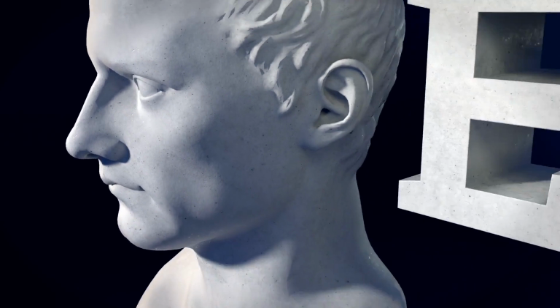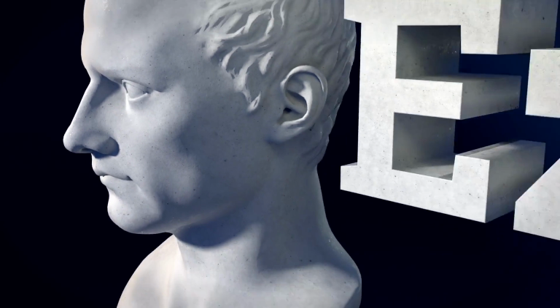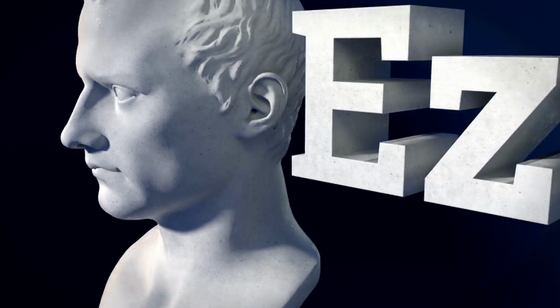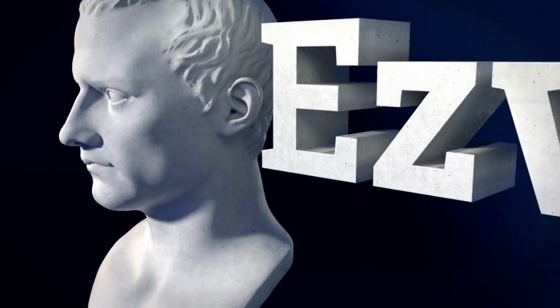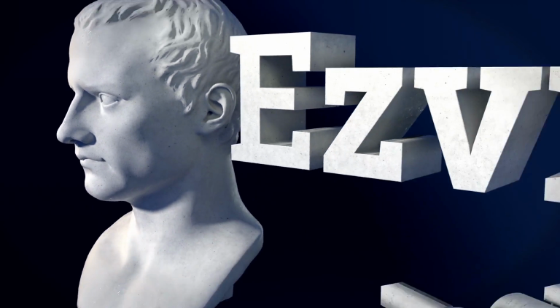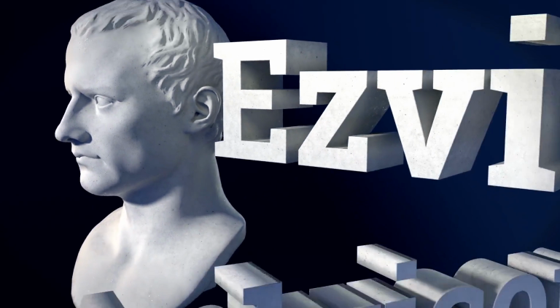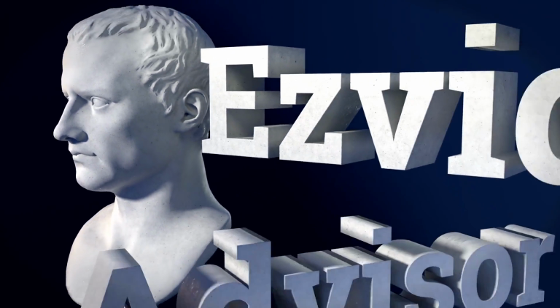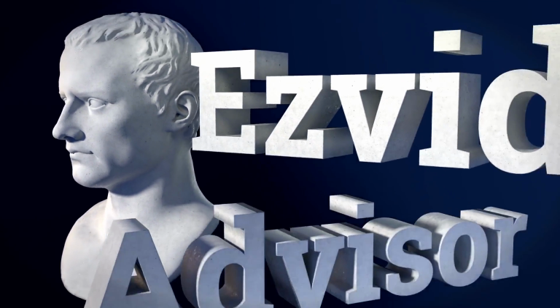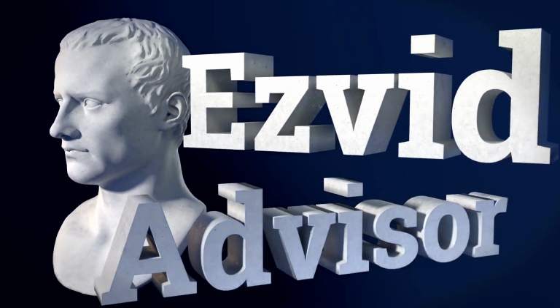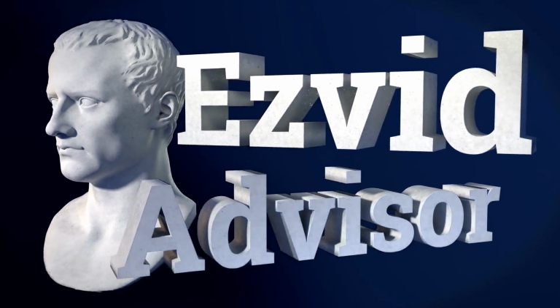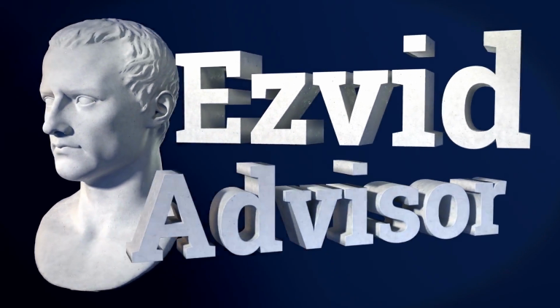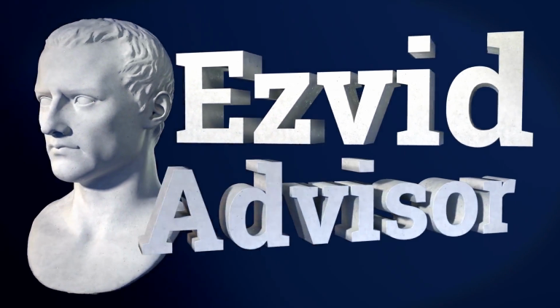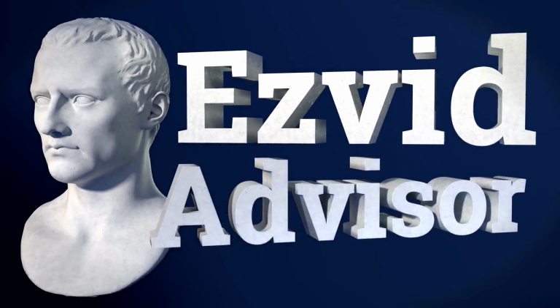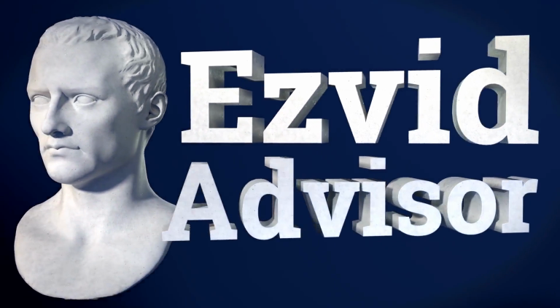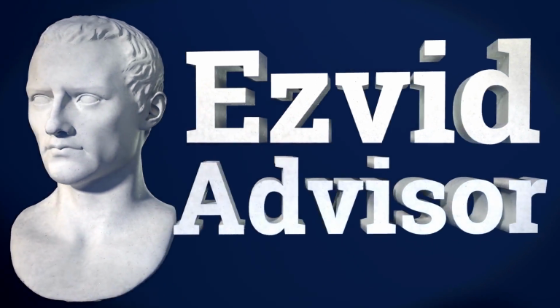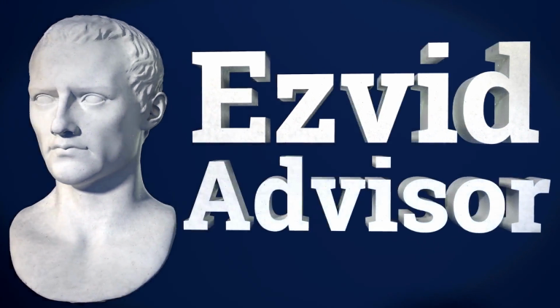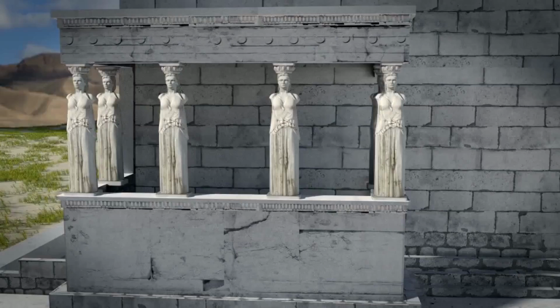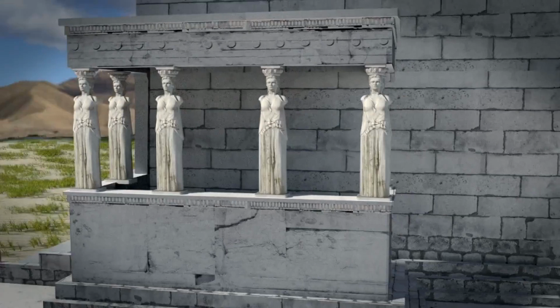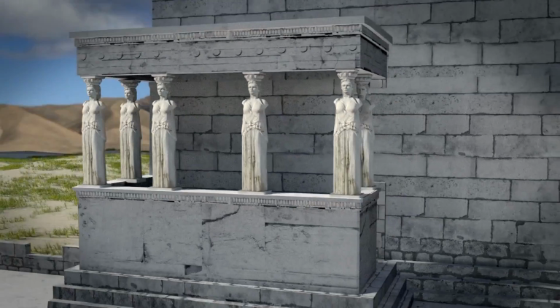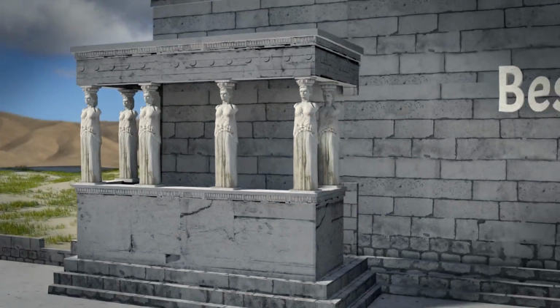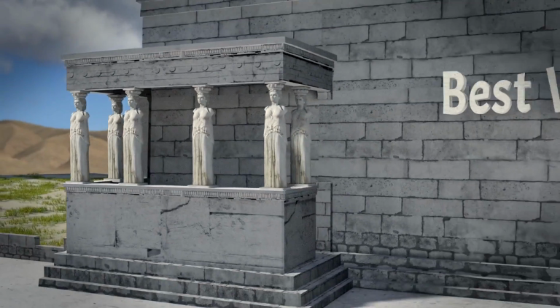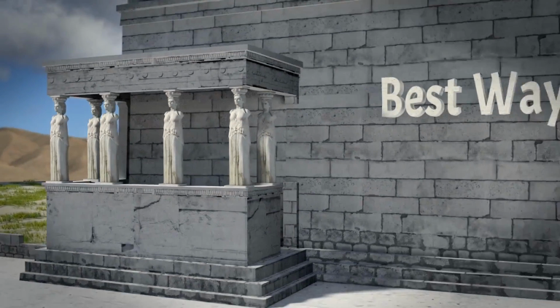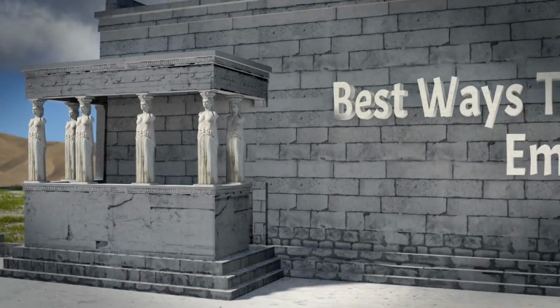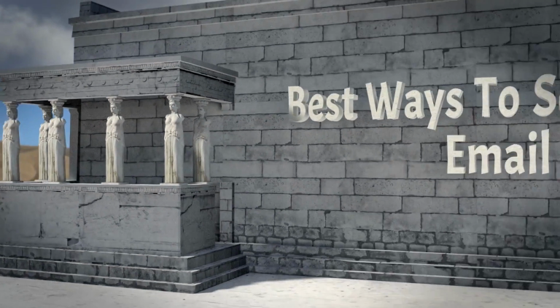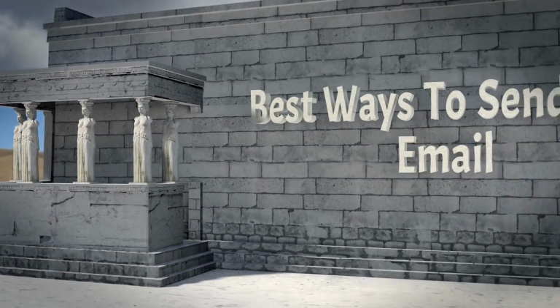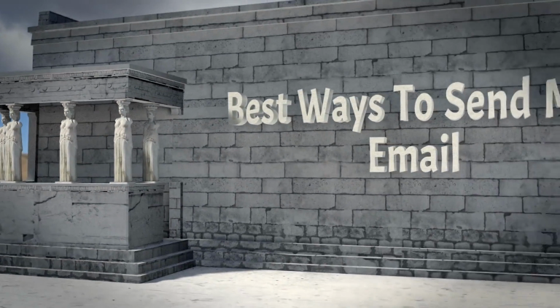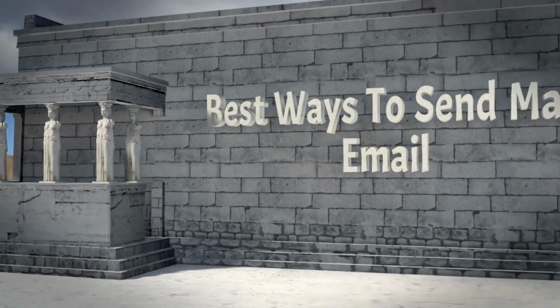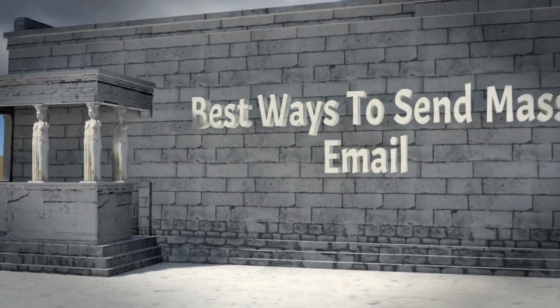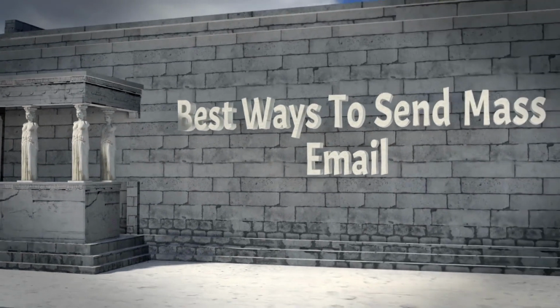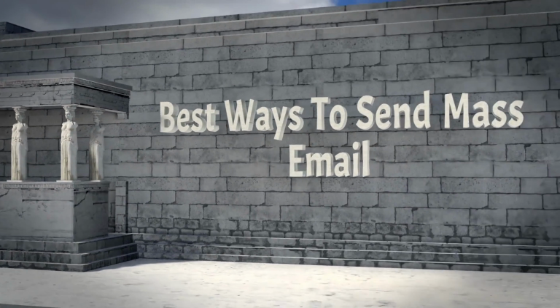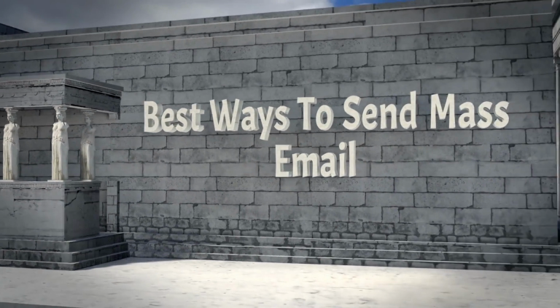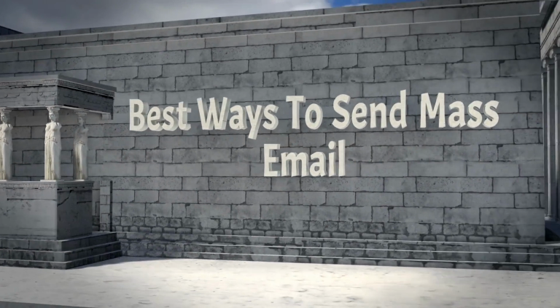EasyVid Advisor presents the best ways to send mass email. Let's get started with the list.